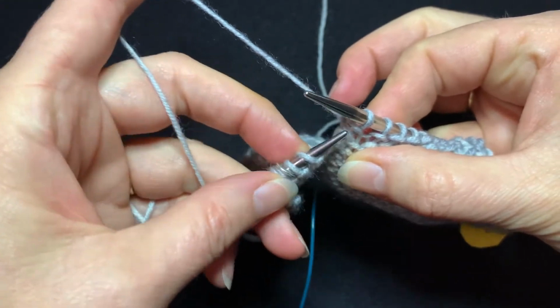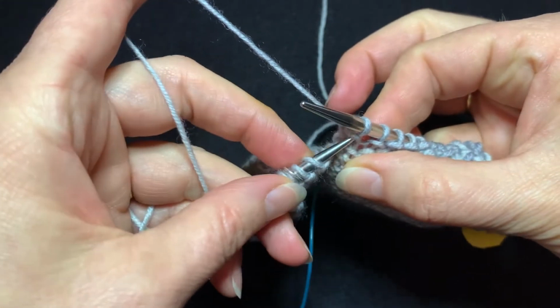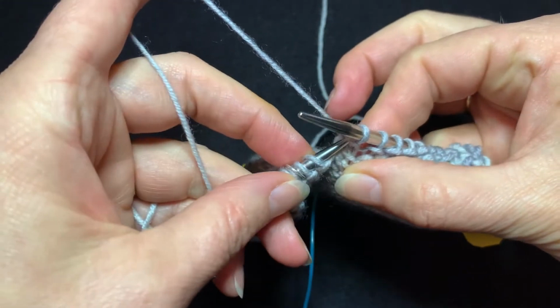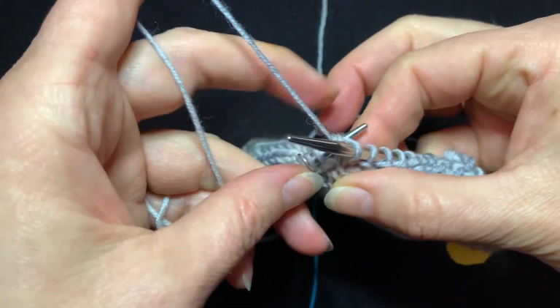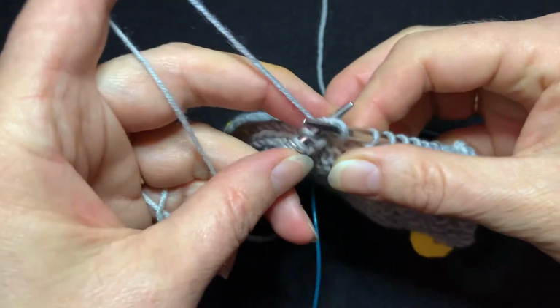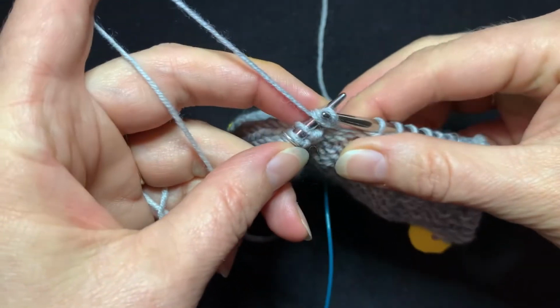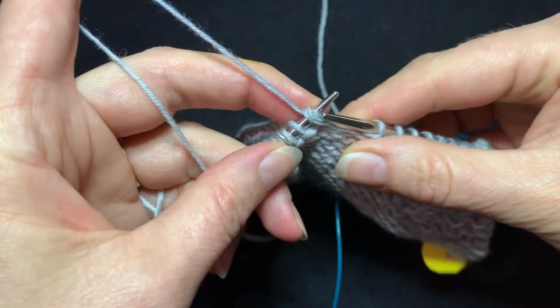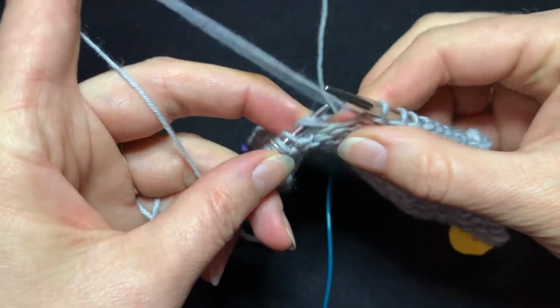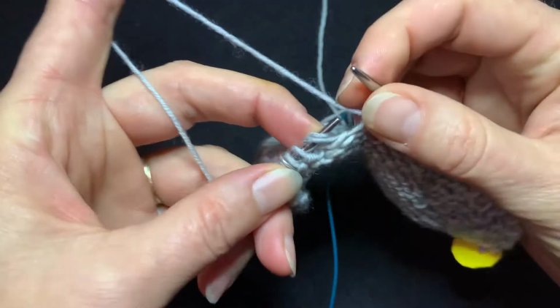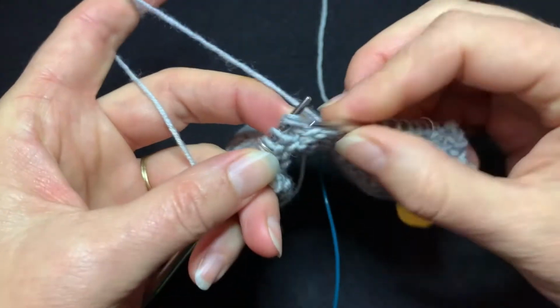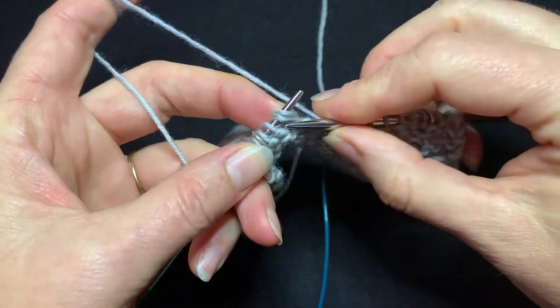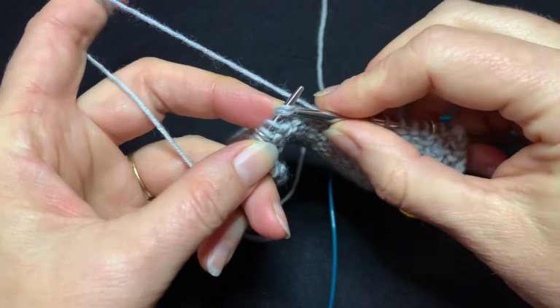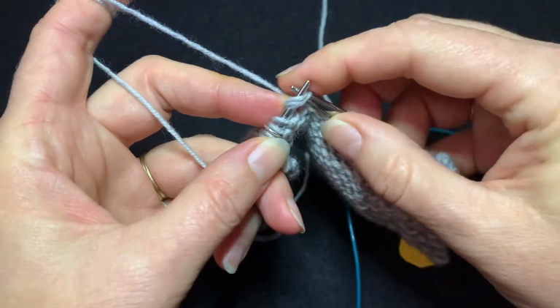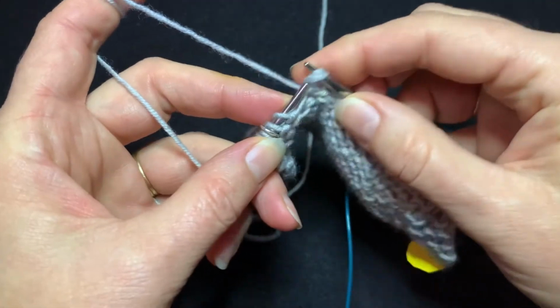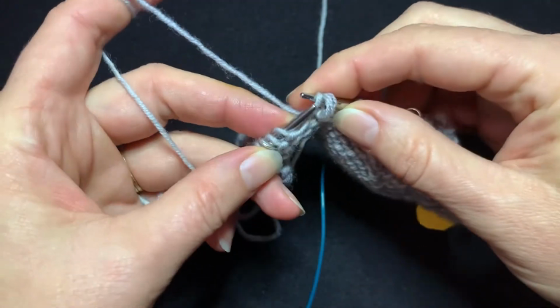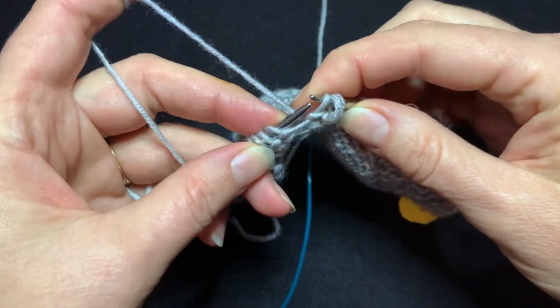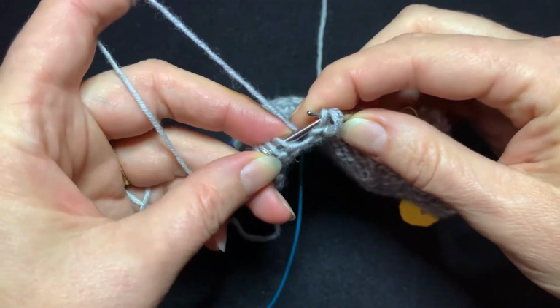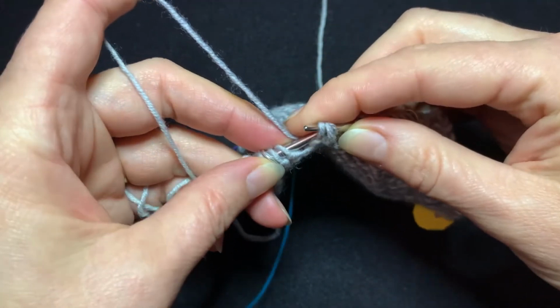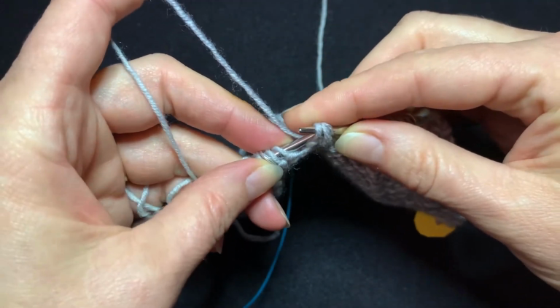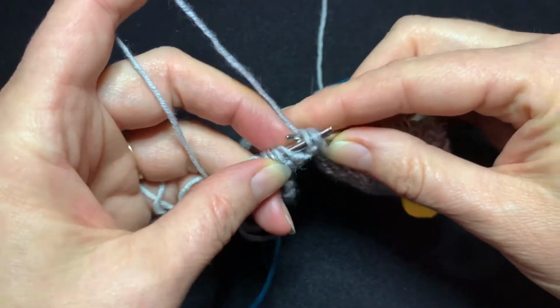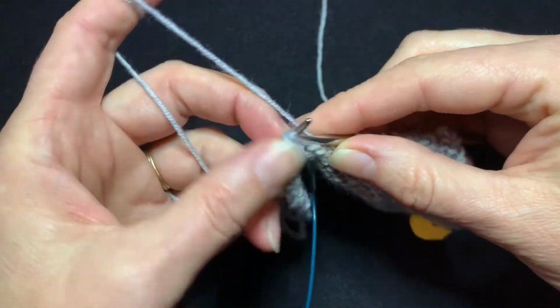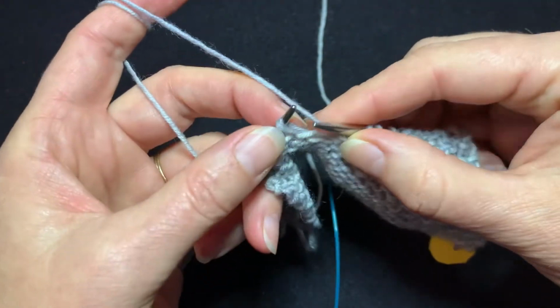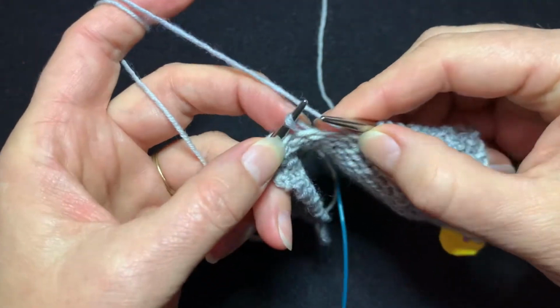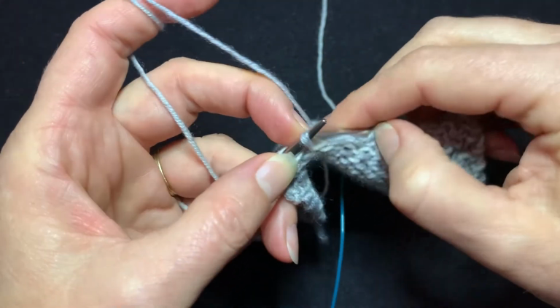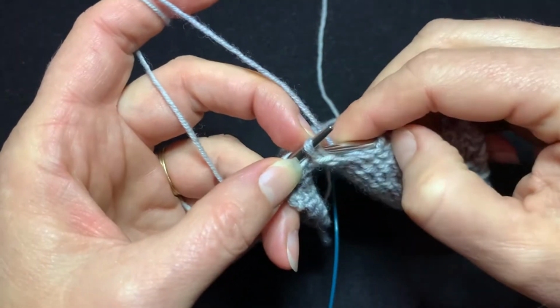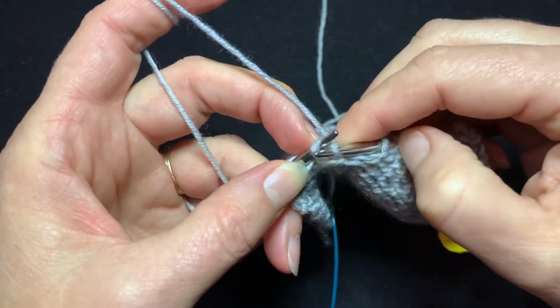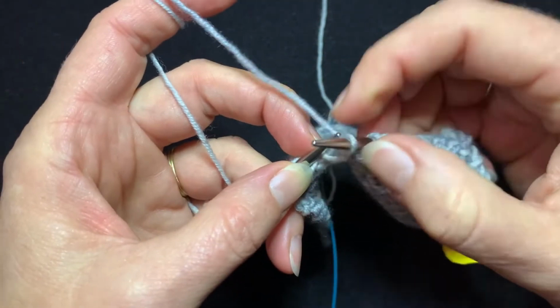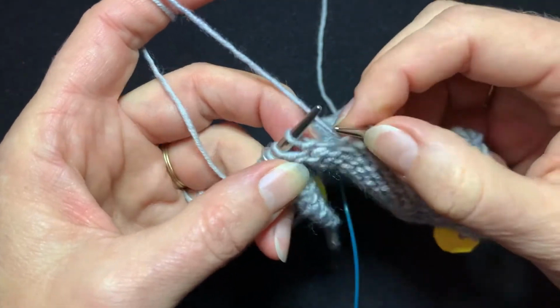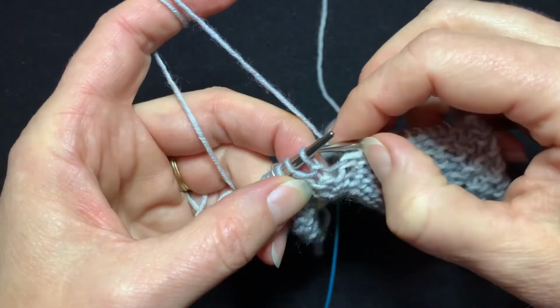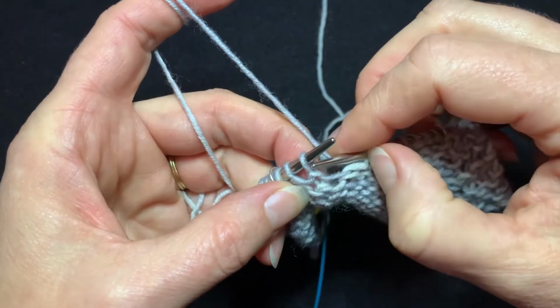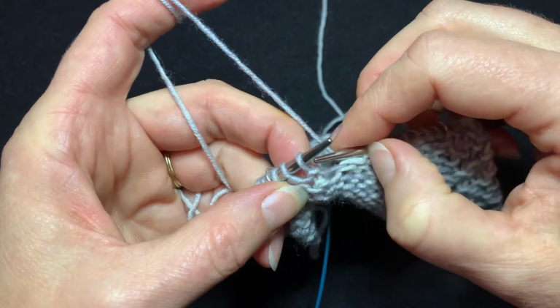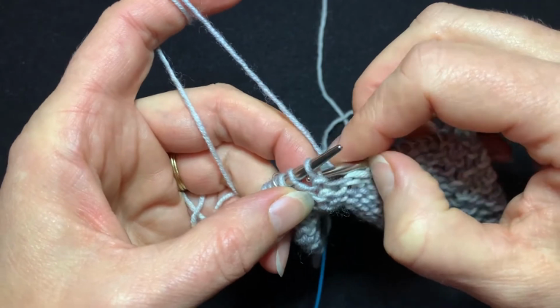However, it is not the way I like to do it. I'm going to put these stitches back and show you the way I like to do it, because I think it's easier.